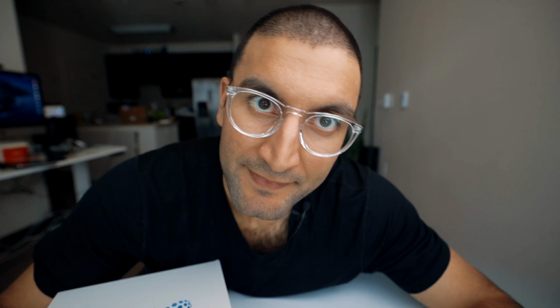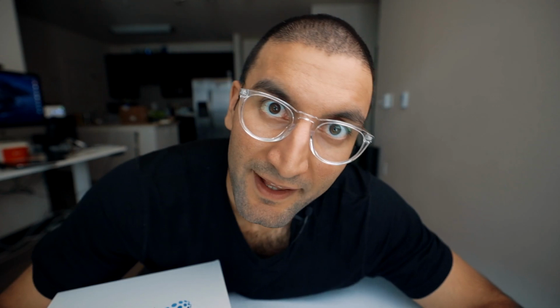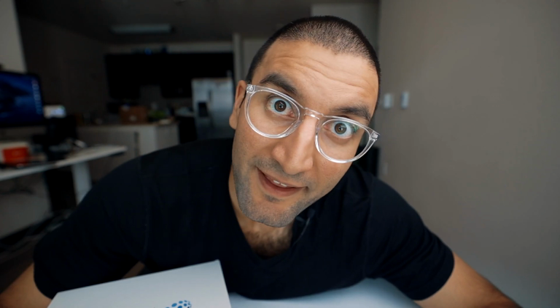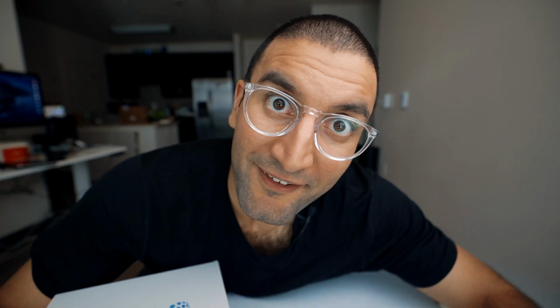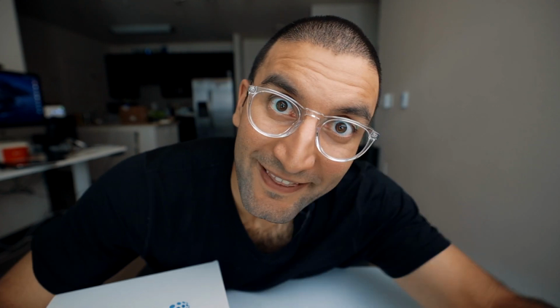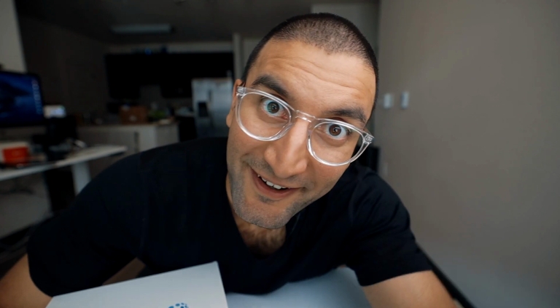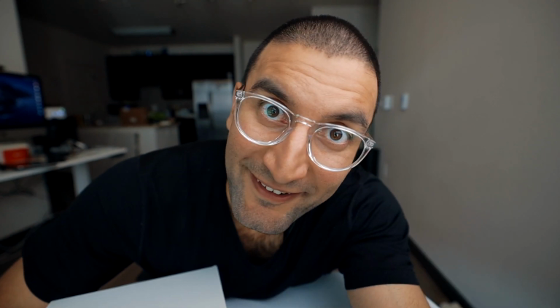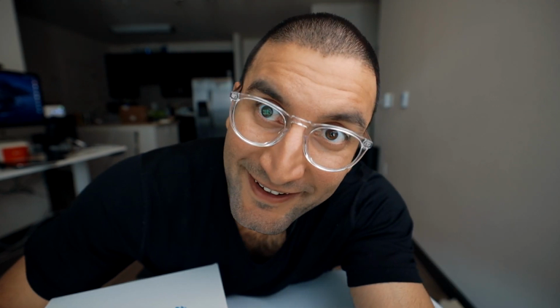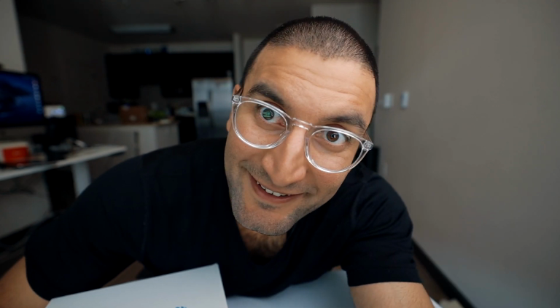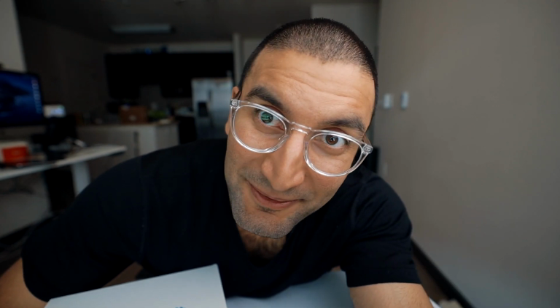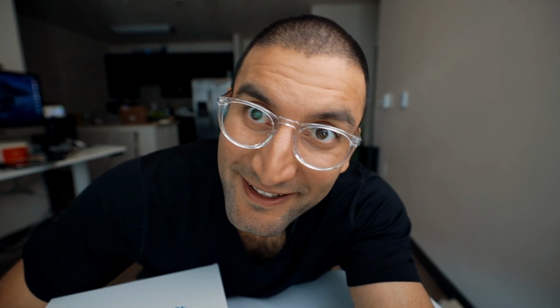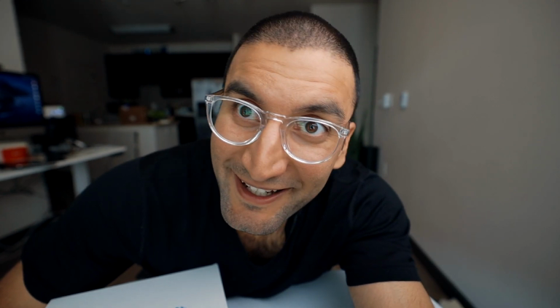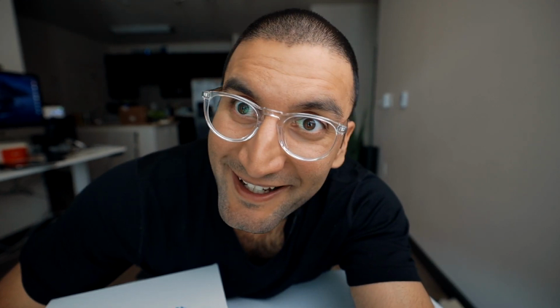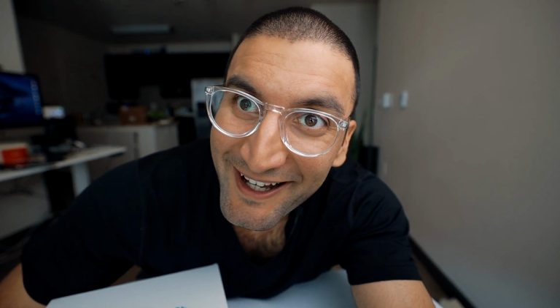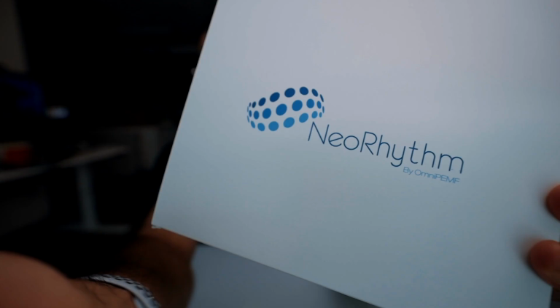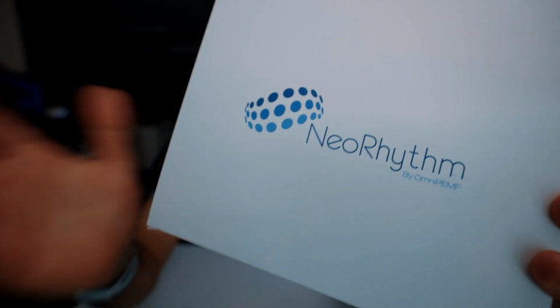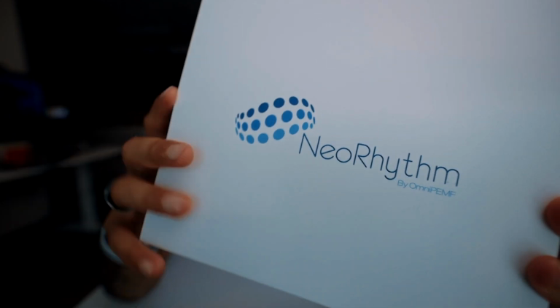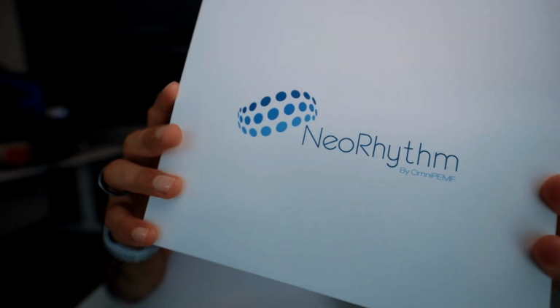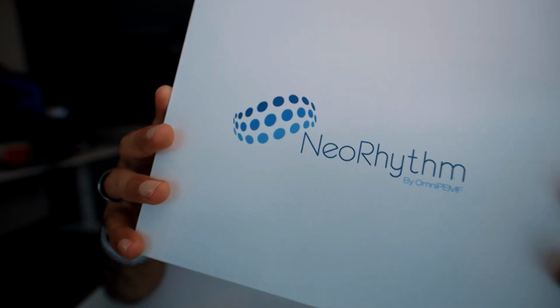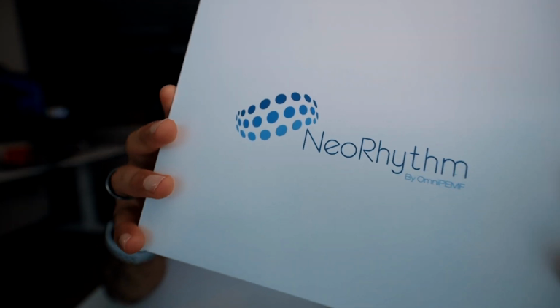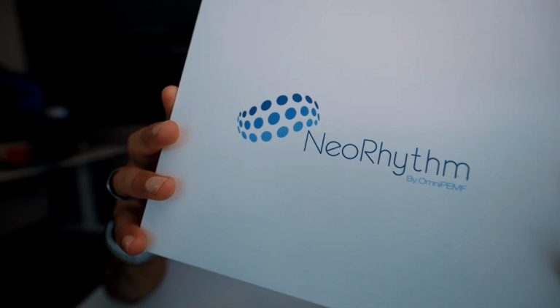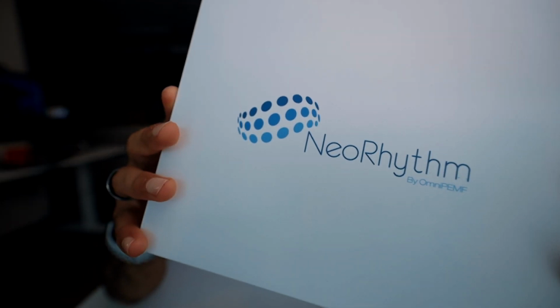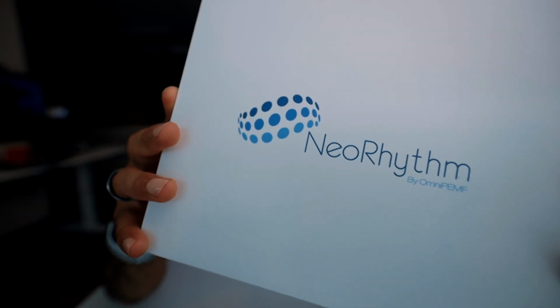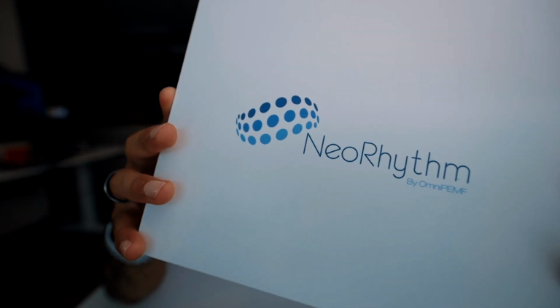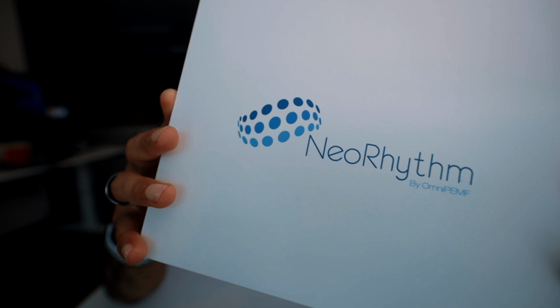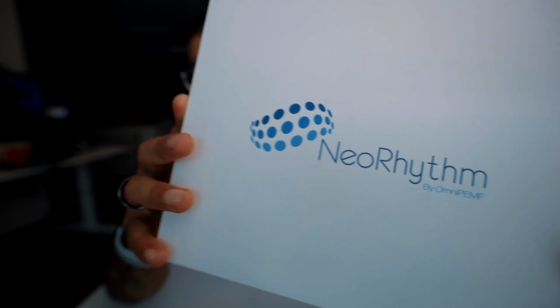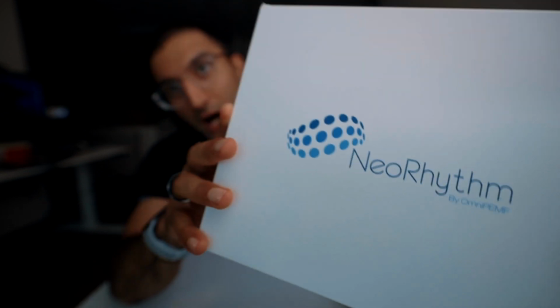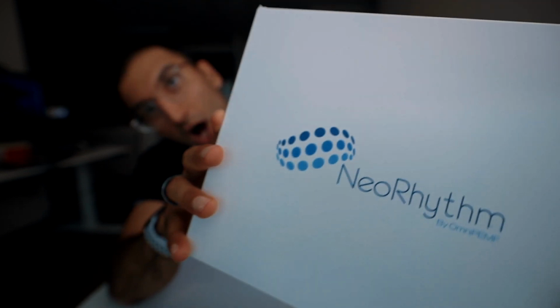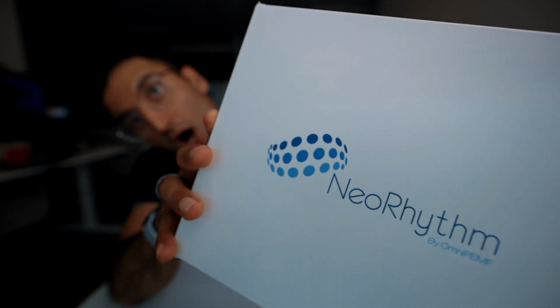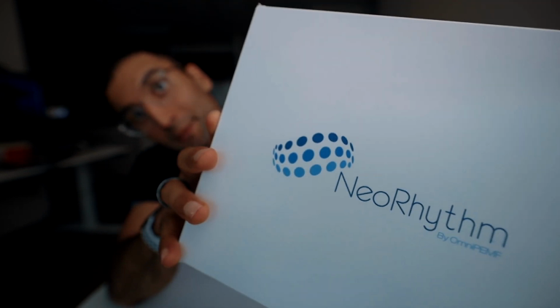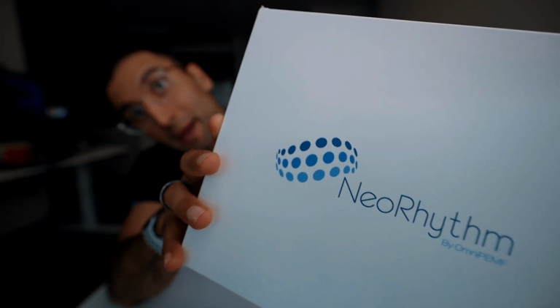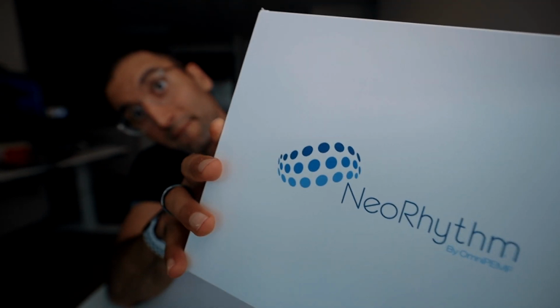Hello, hello, is this working? Today we are unboxing the NeoRhythm OmniPEMF.